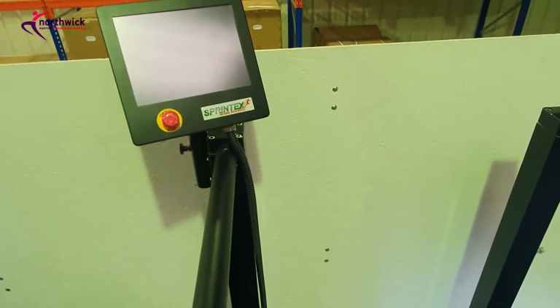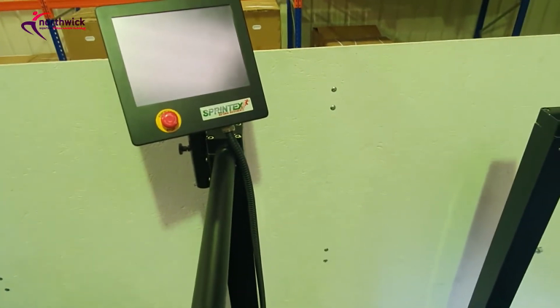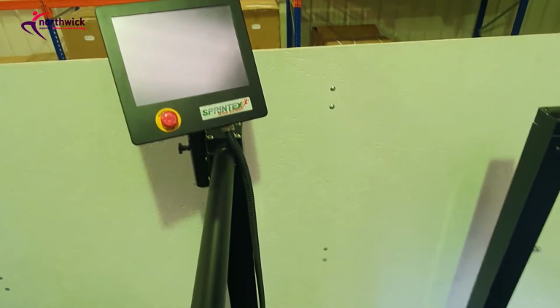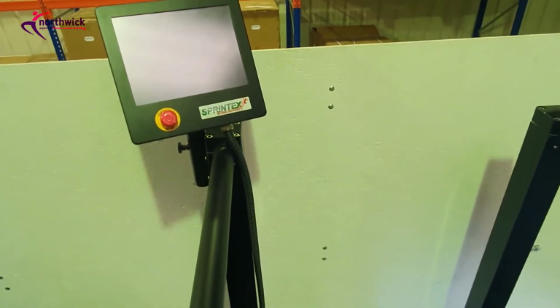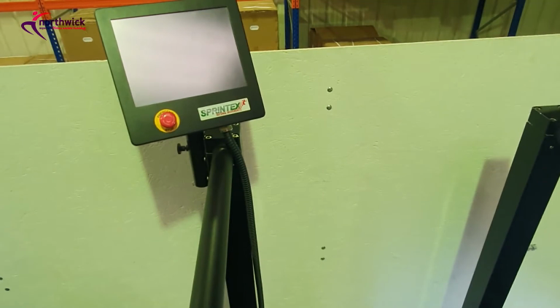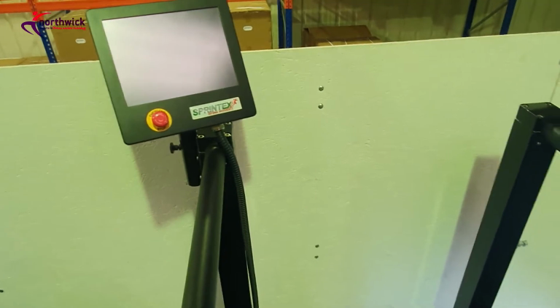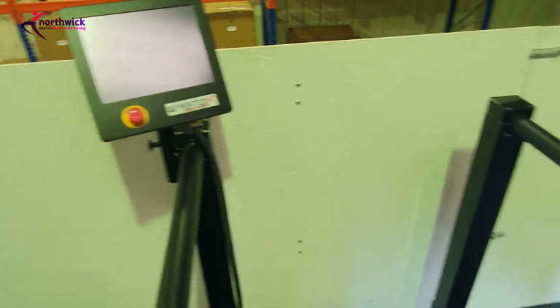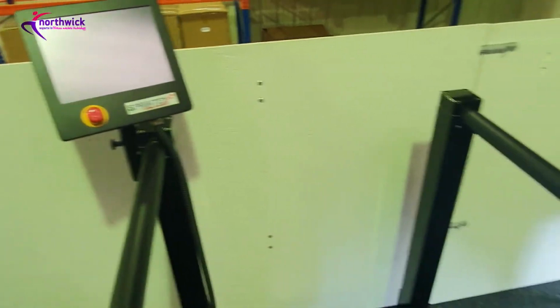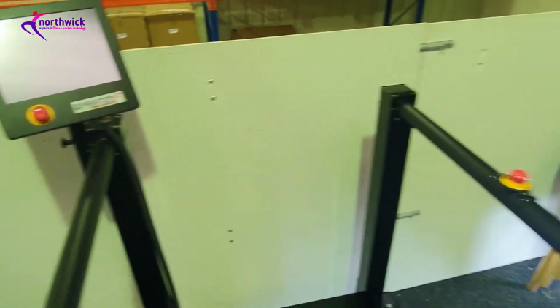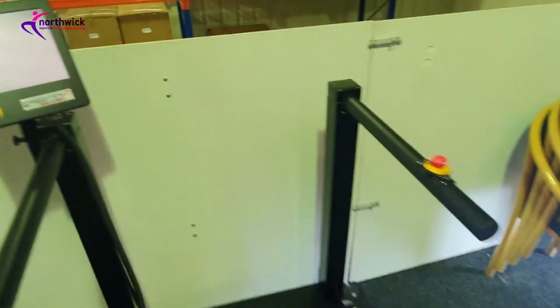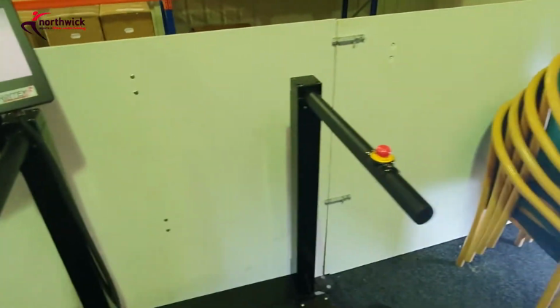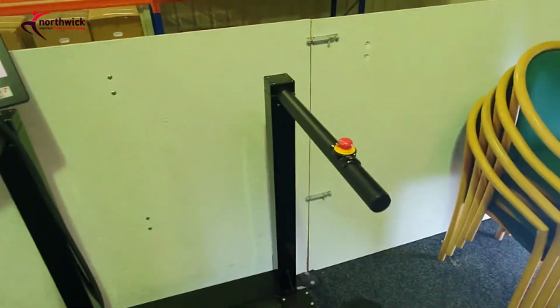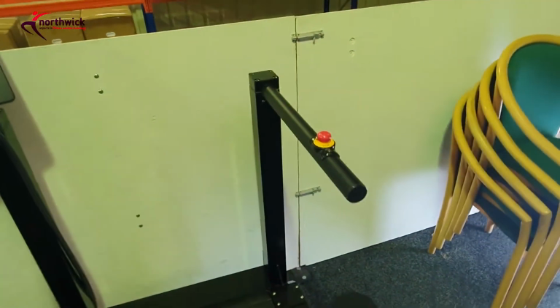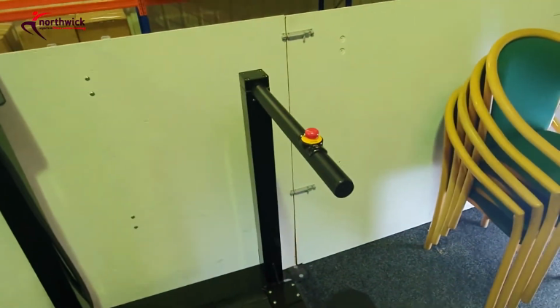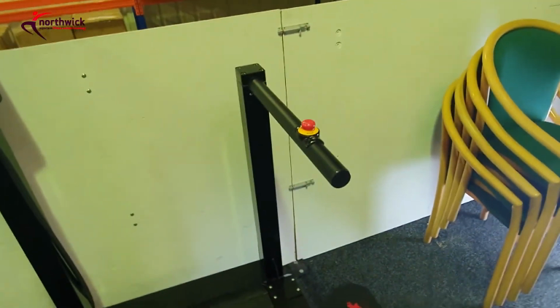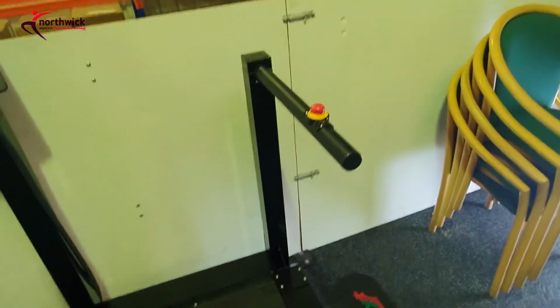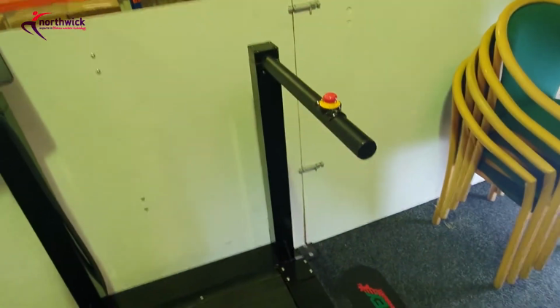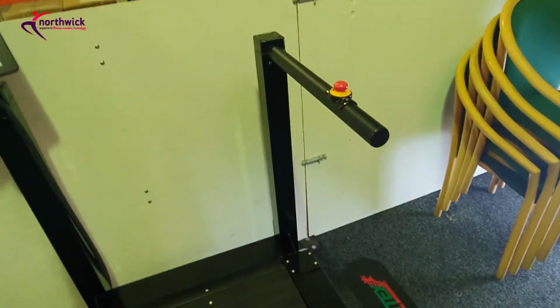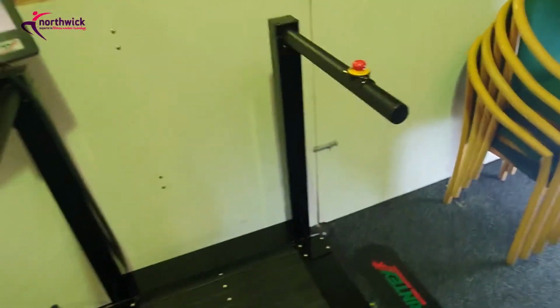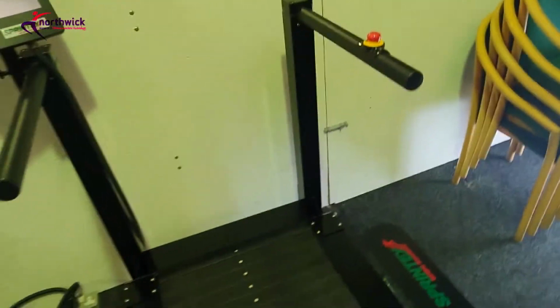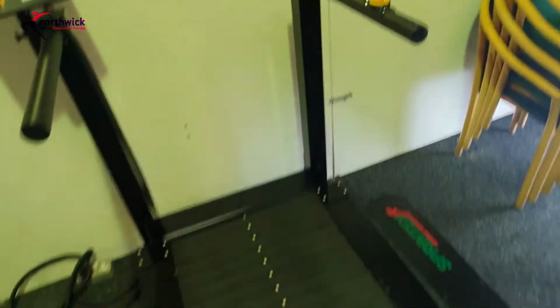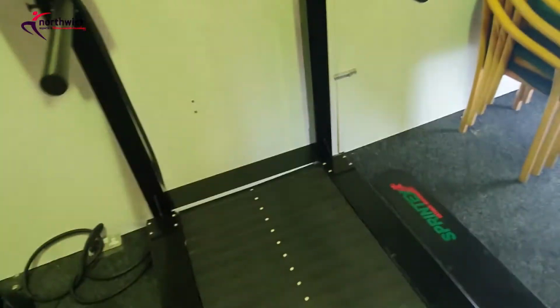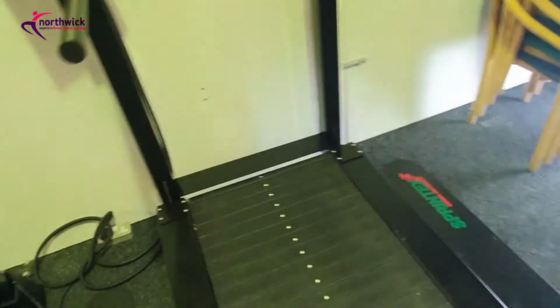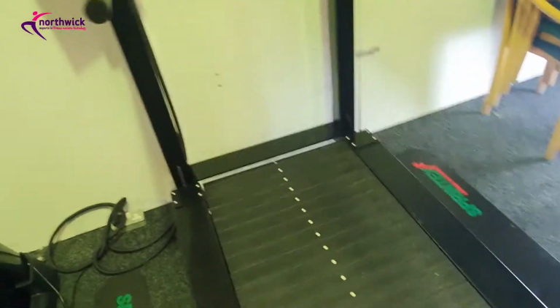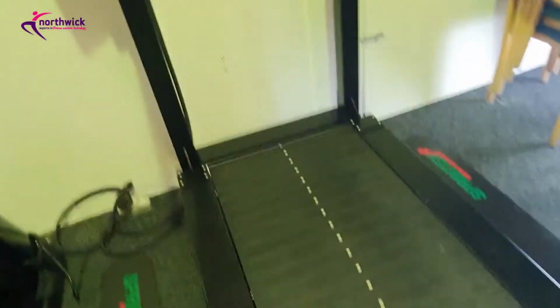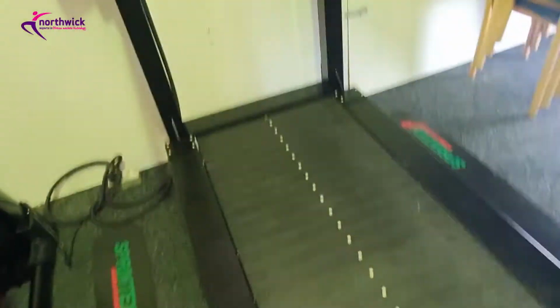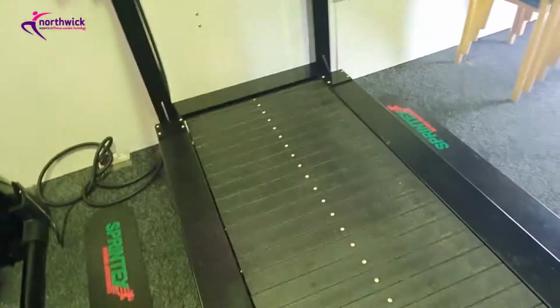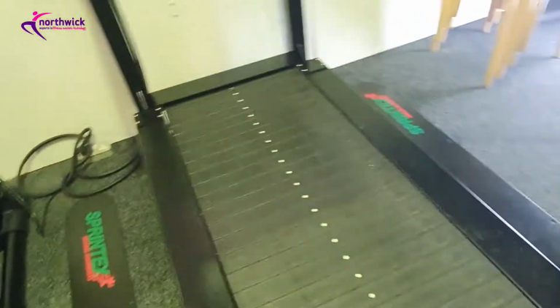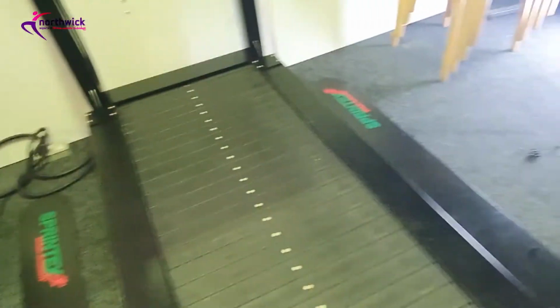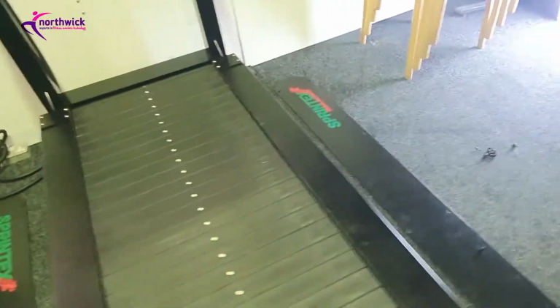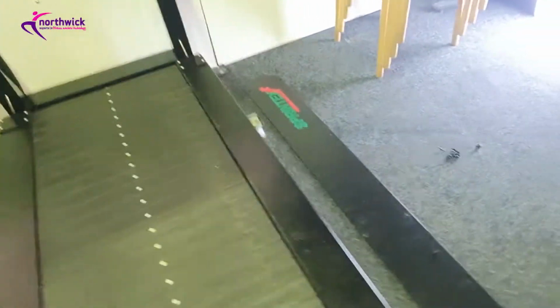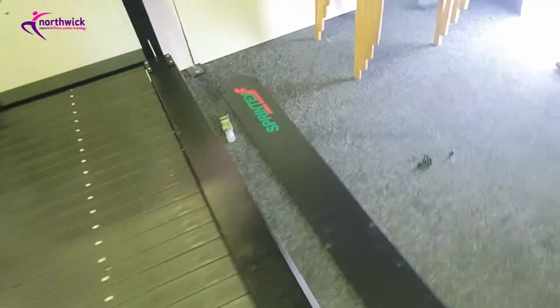Make sure you do a proper handover with the customer - be familiar with how the touchscreen works so you're not trying to figure it out while the customer is standing beside you.